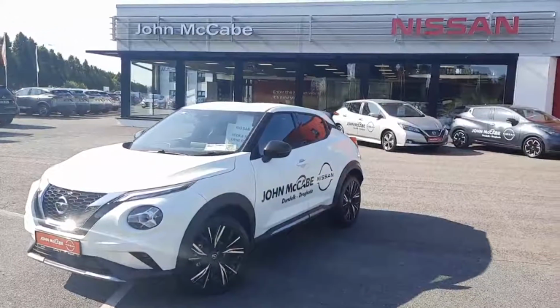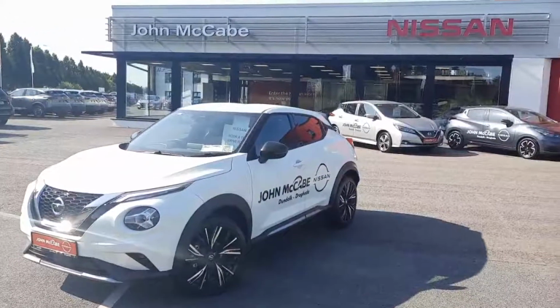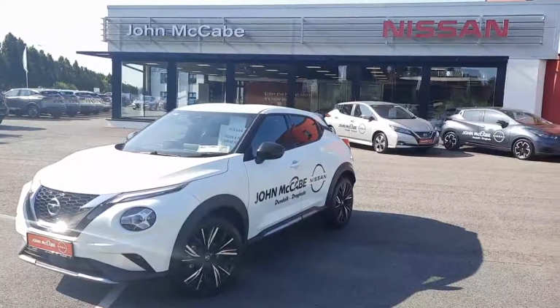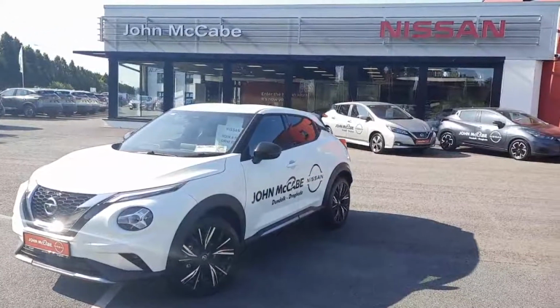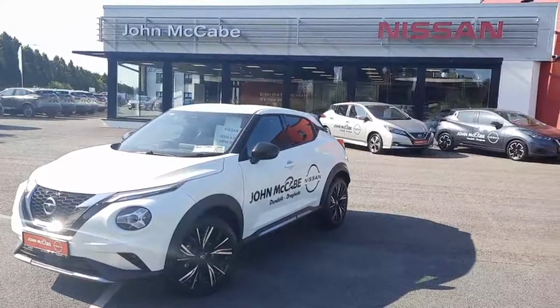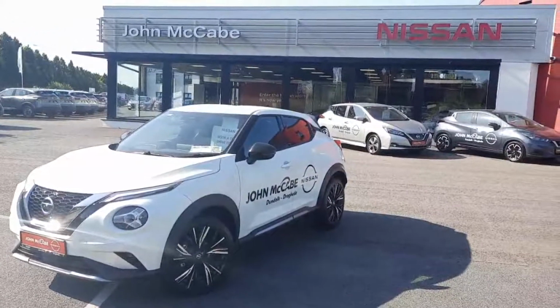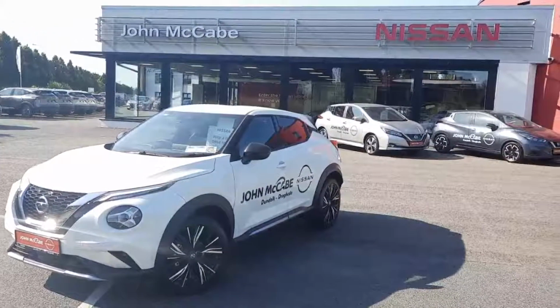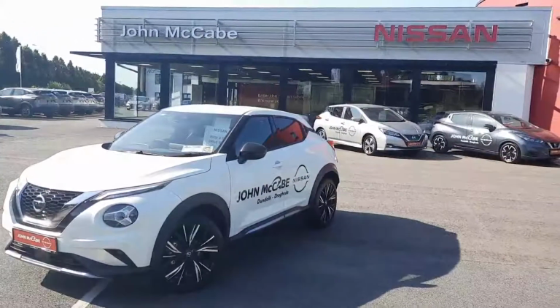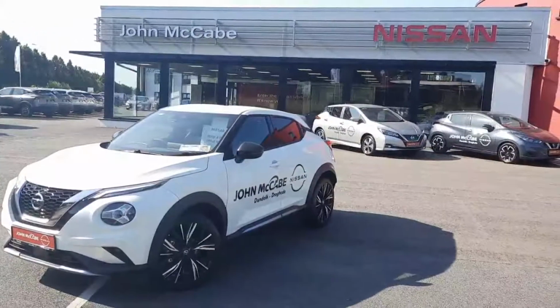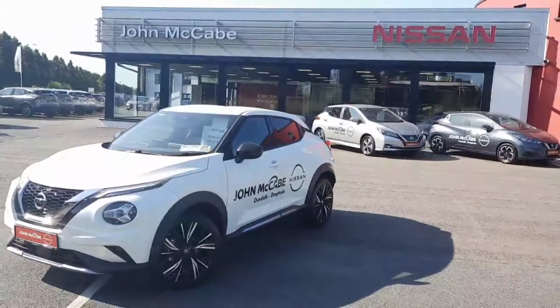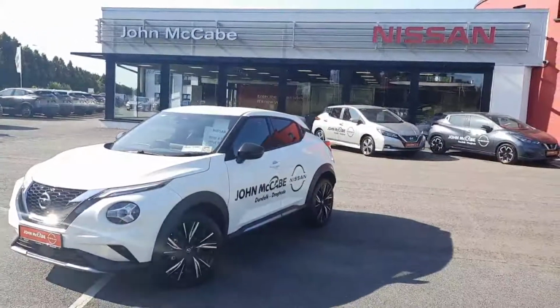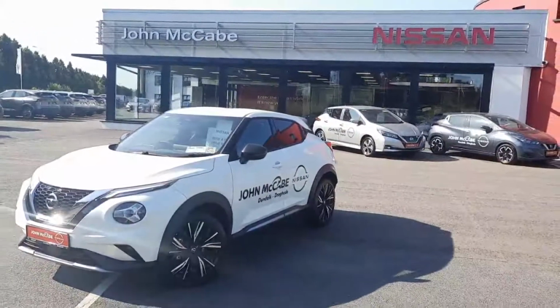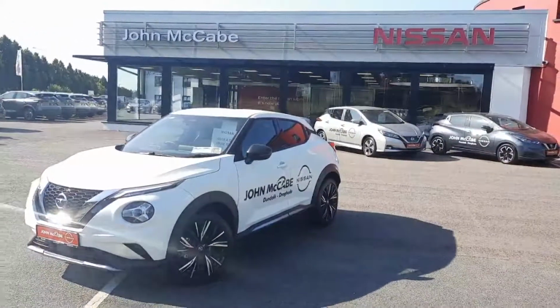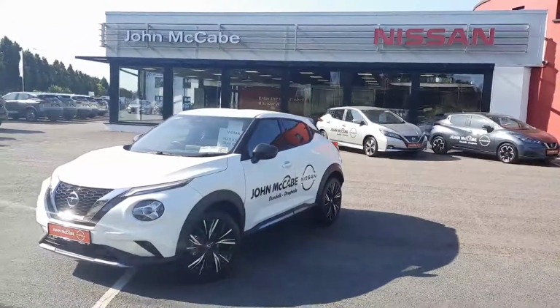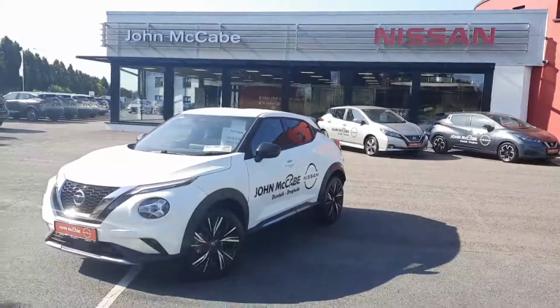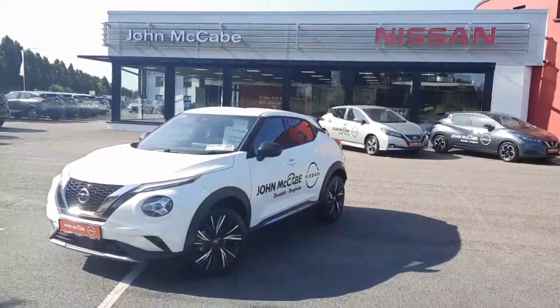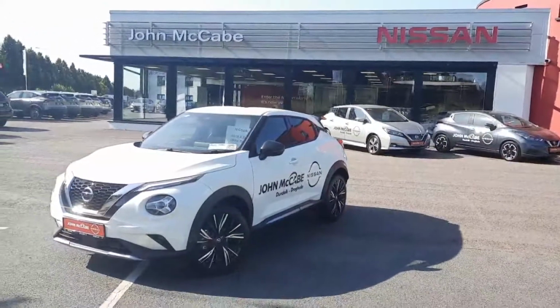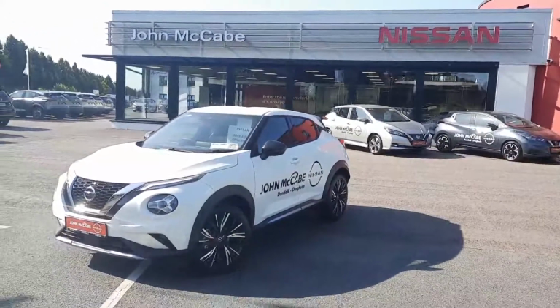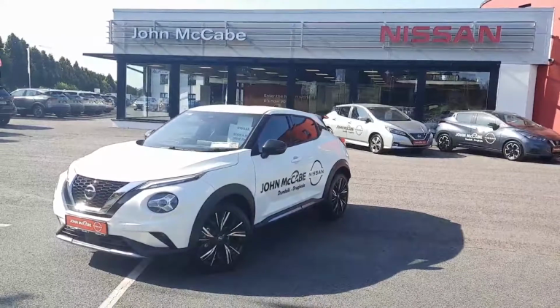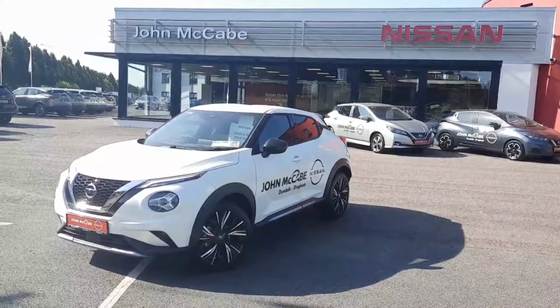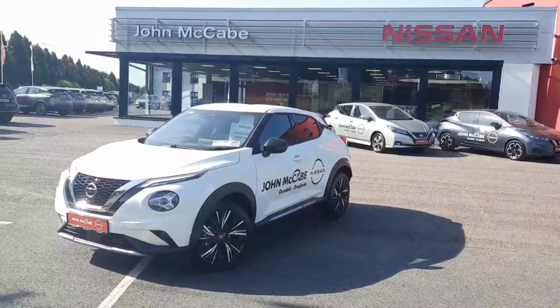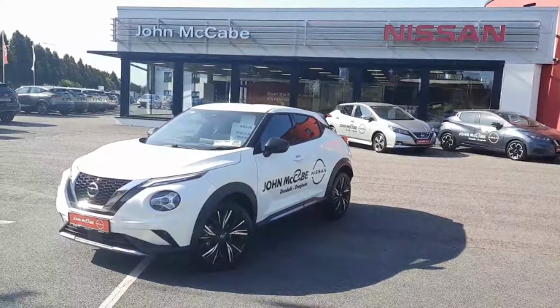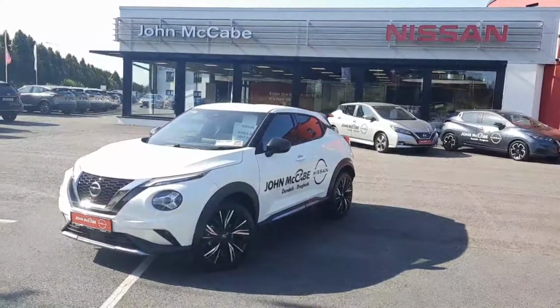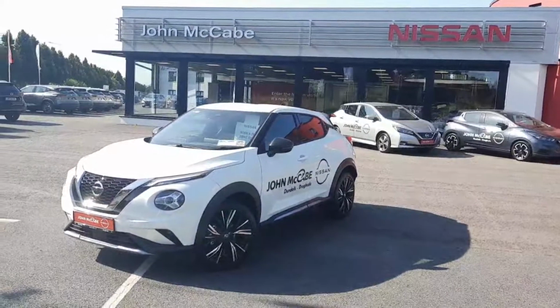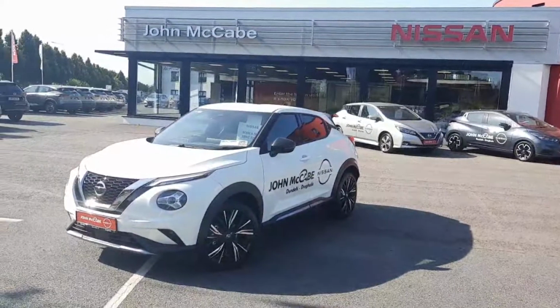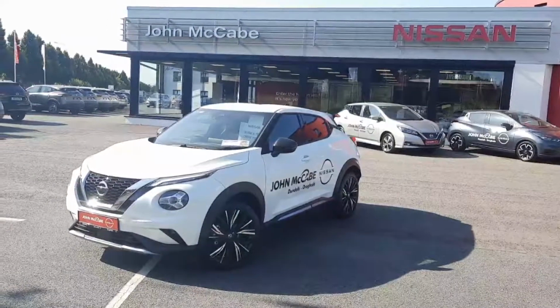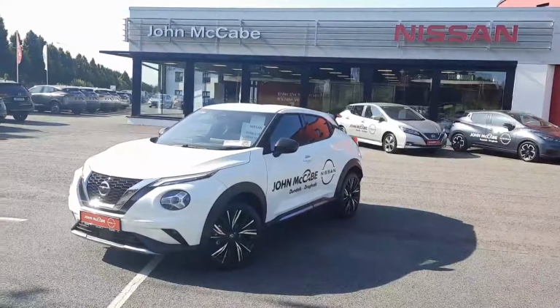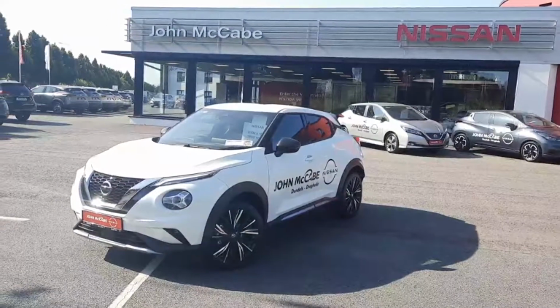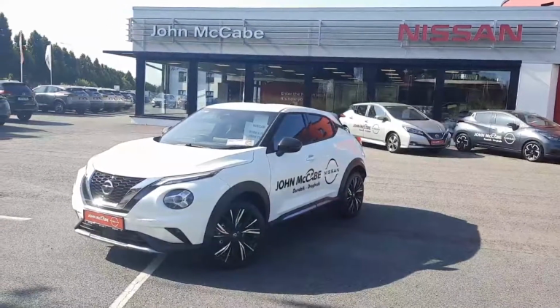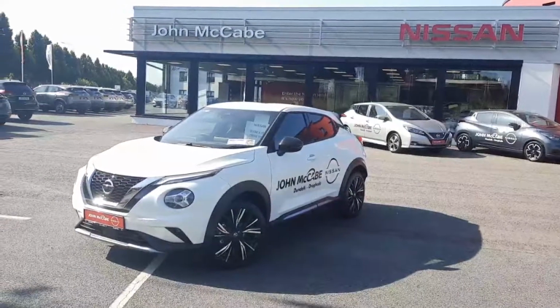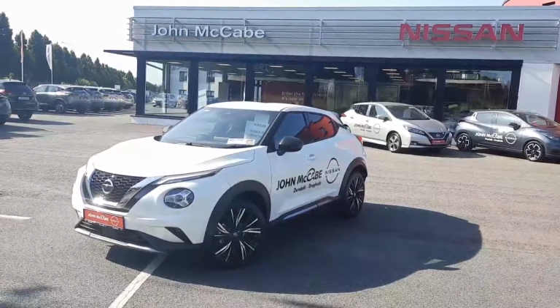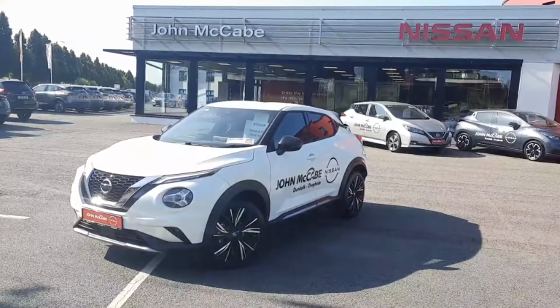Hi everyone, Walter here from John McCabe Nissan in Dundalk. Today I have this gorgeous 2021 Nissan Juke.